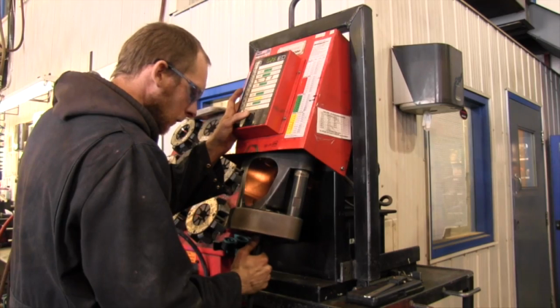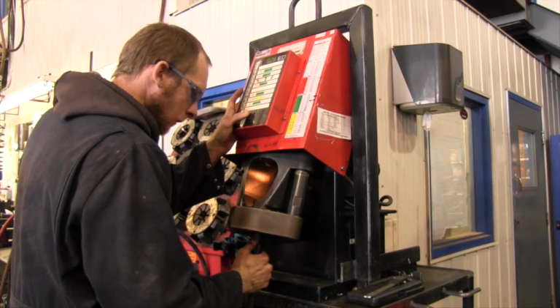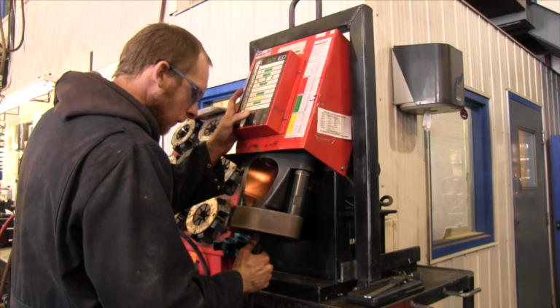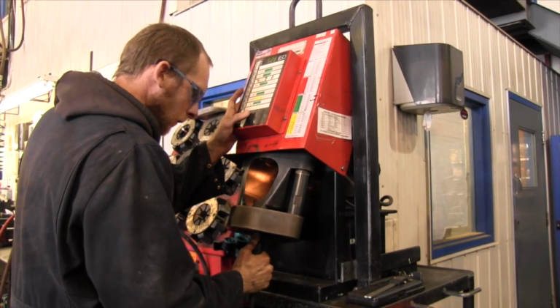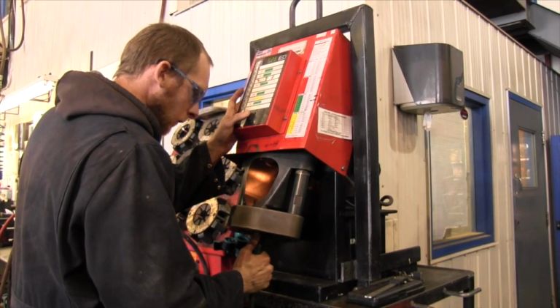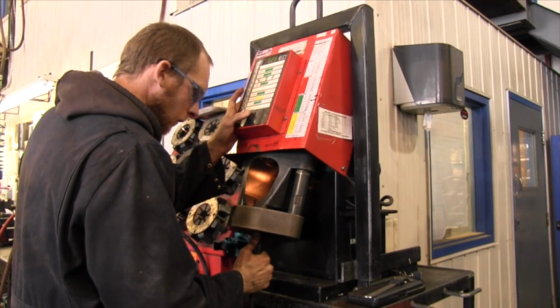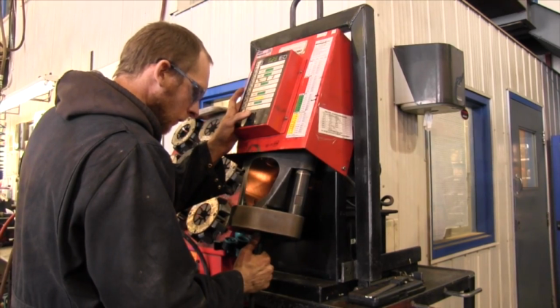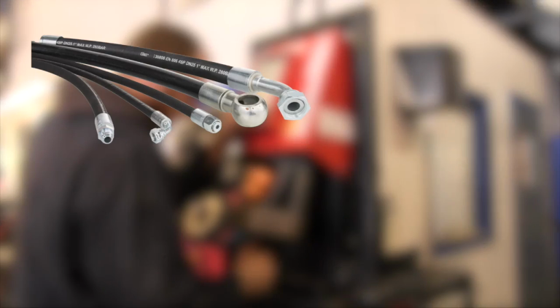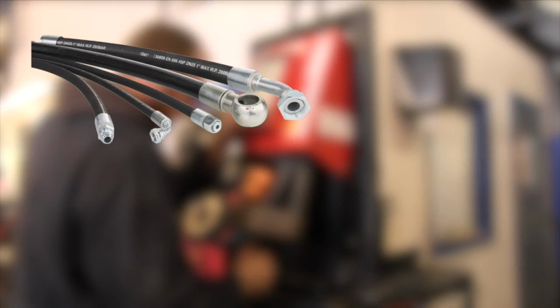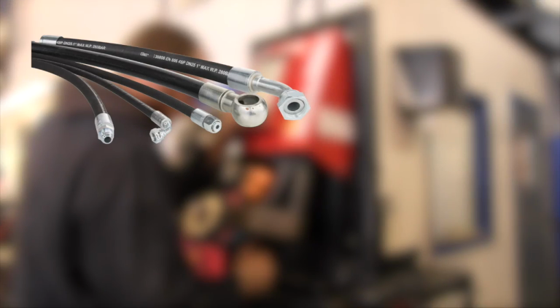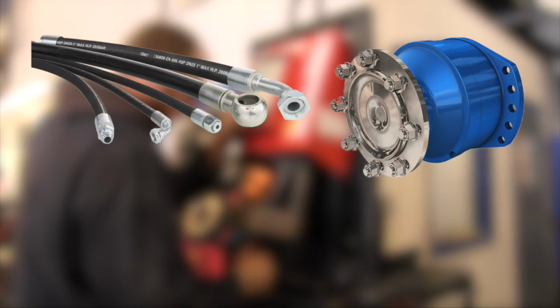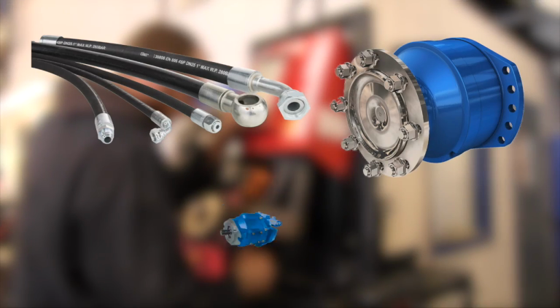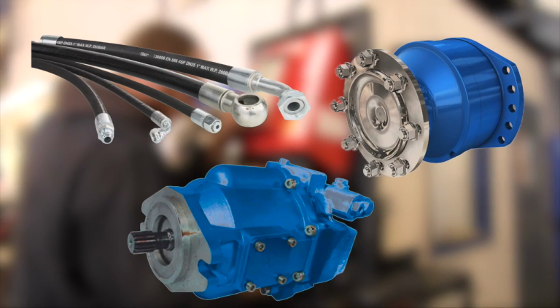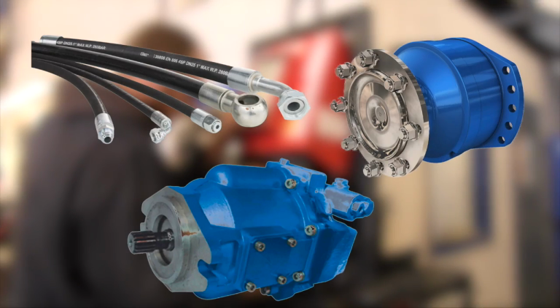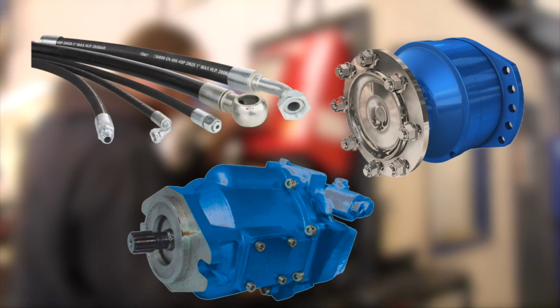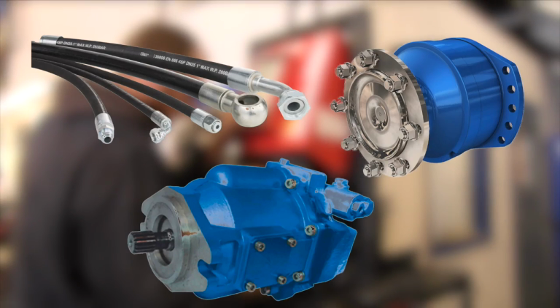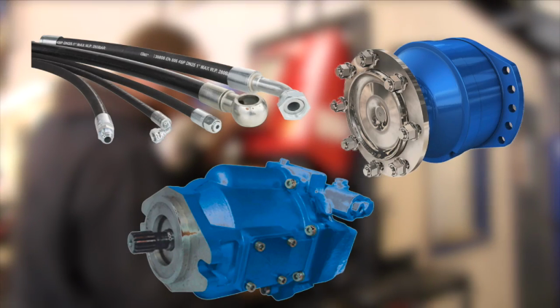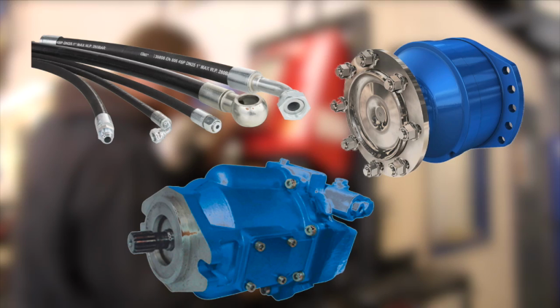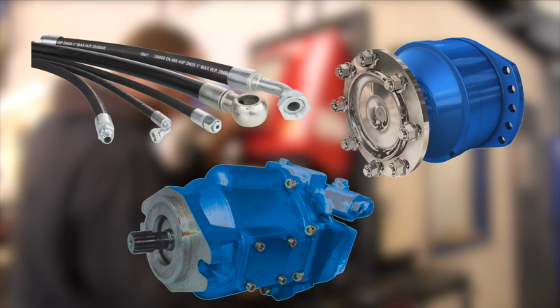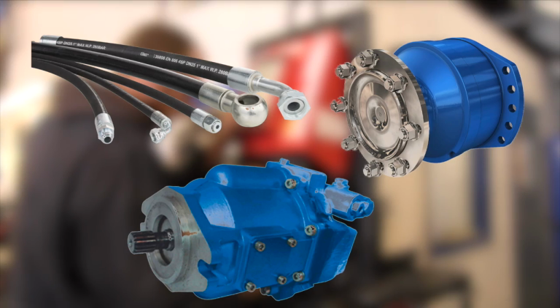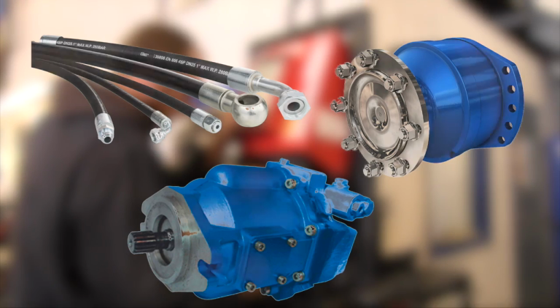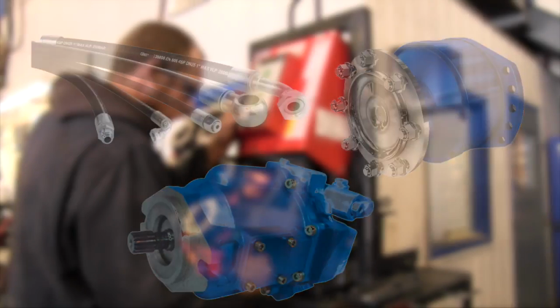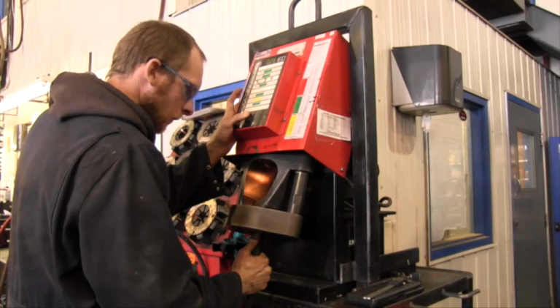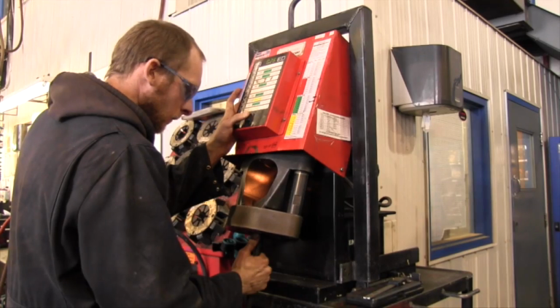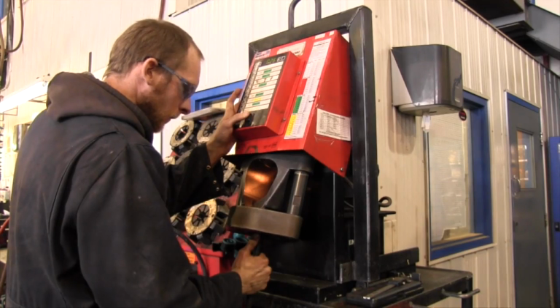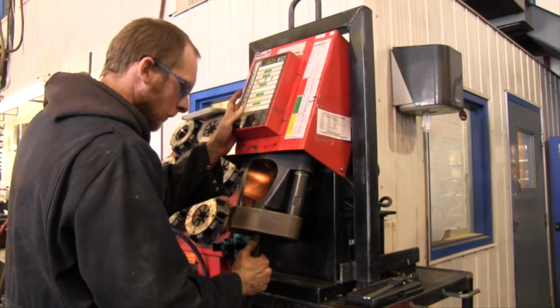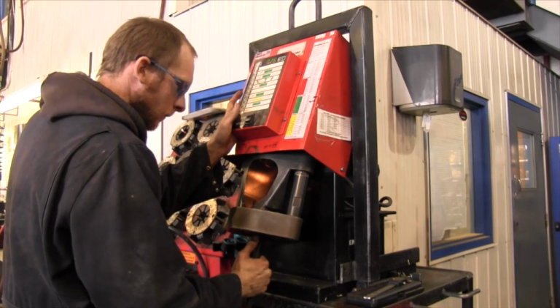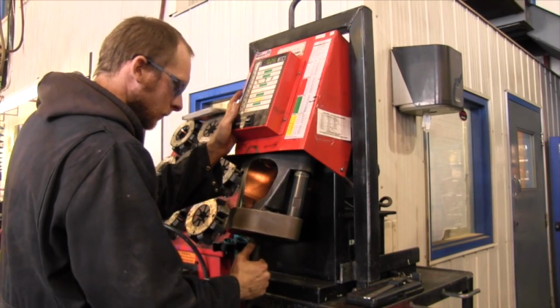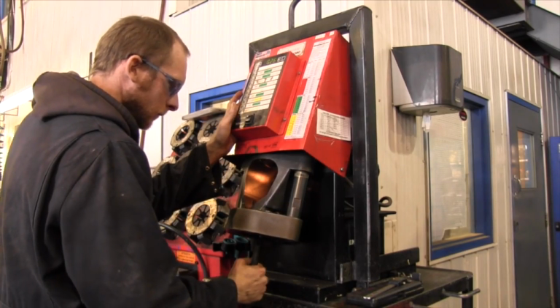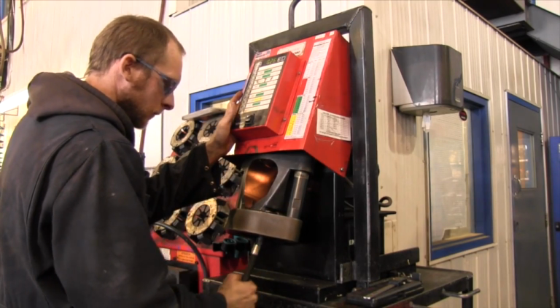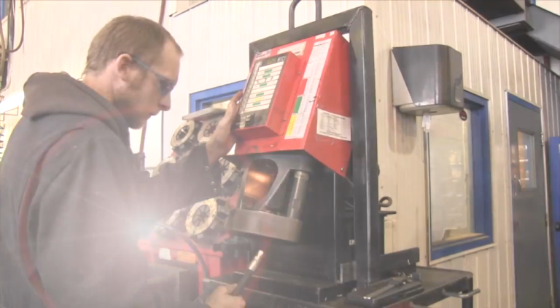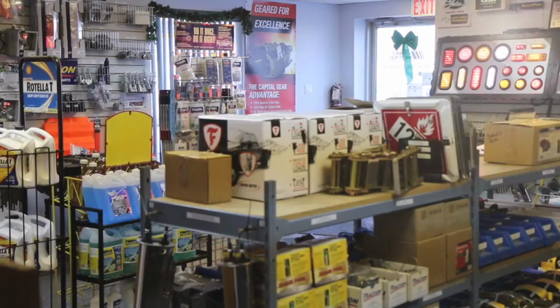We also carry hydraulic parts, ranging from hose and fittings to pumps and motors. Everything you need for your truck or trailer, it's all right here.